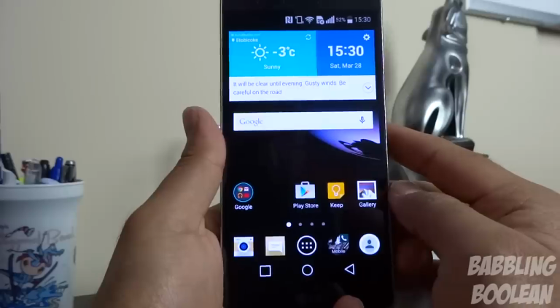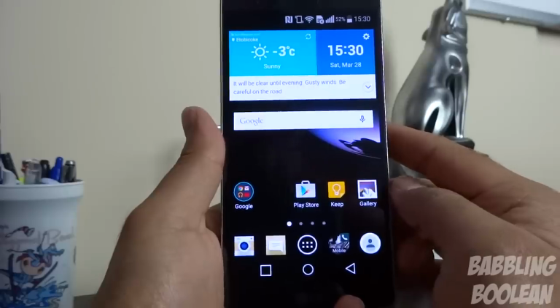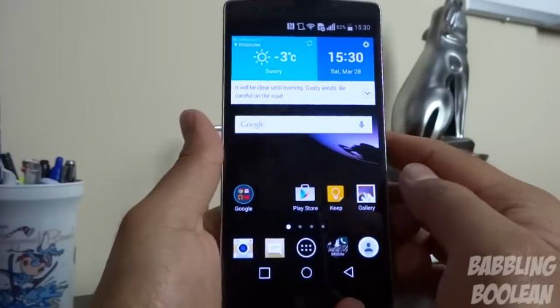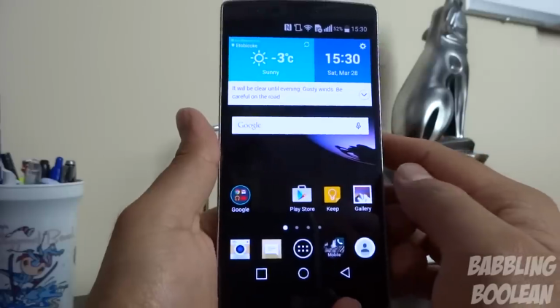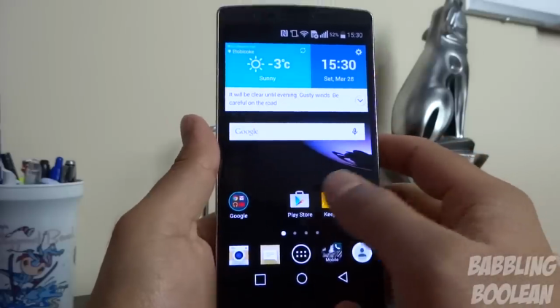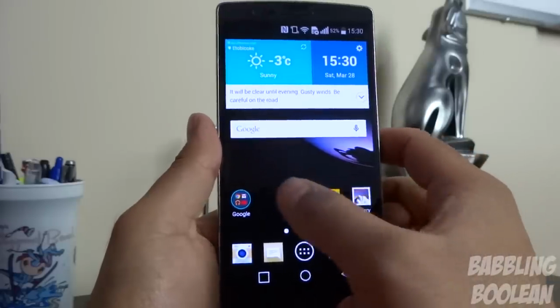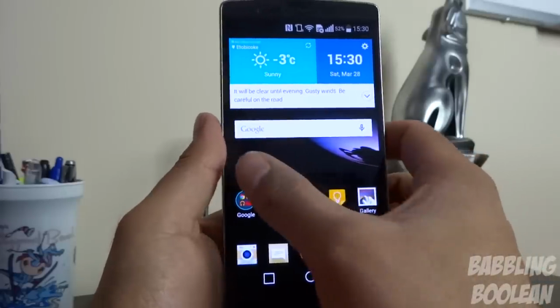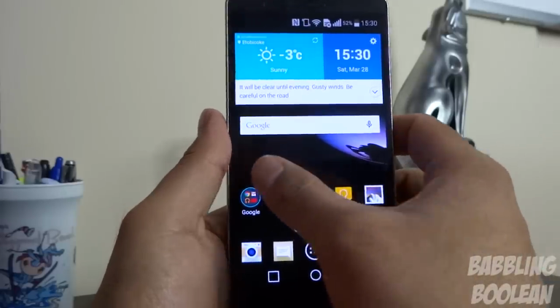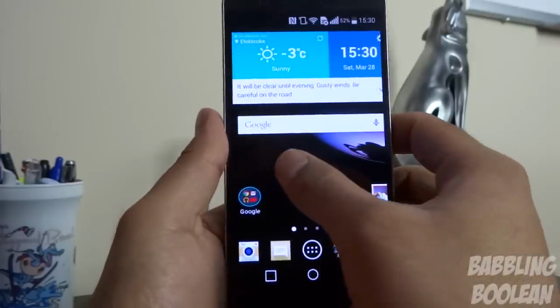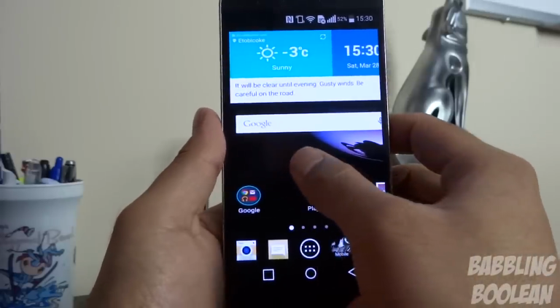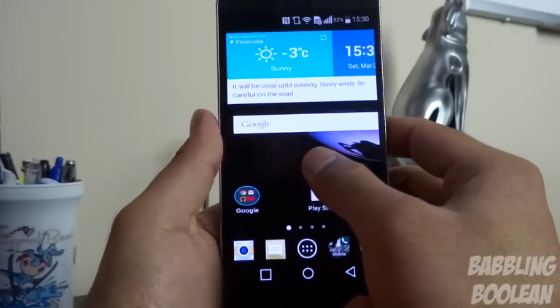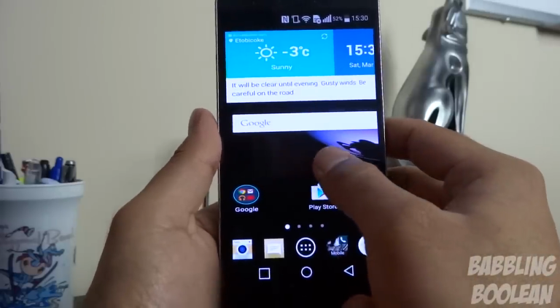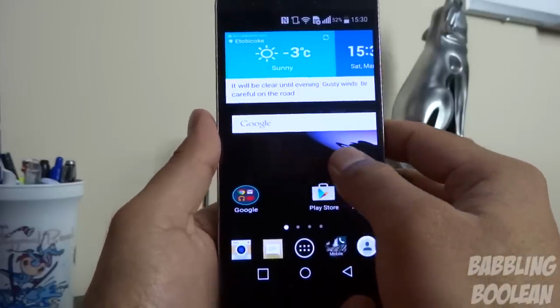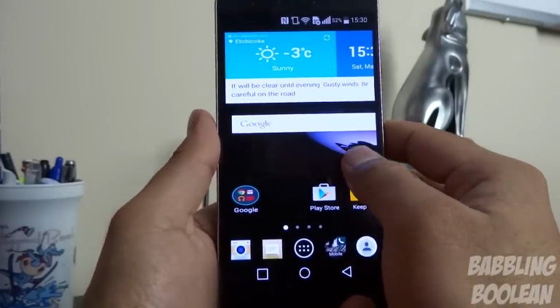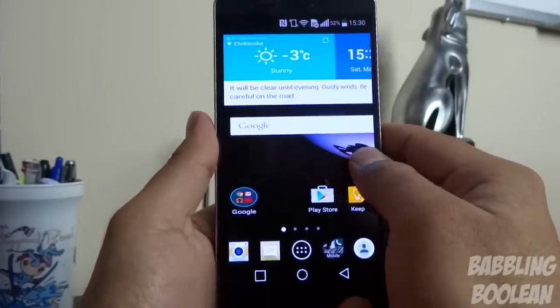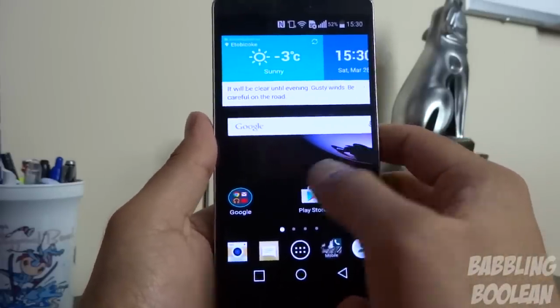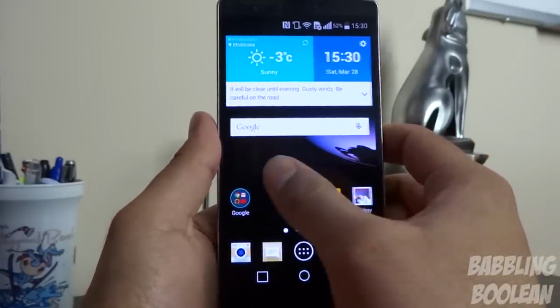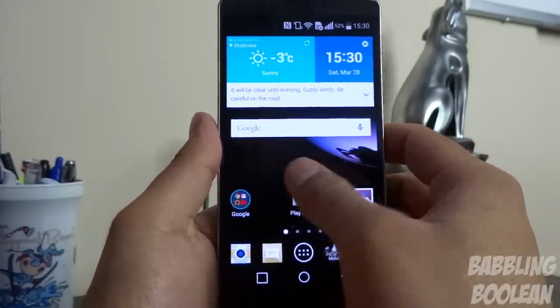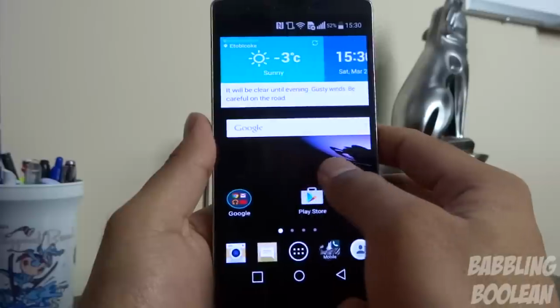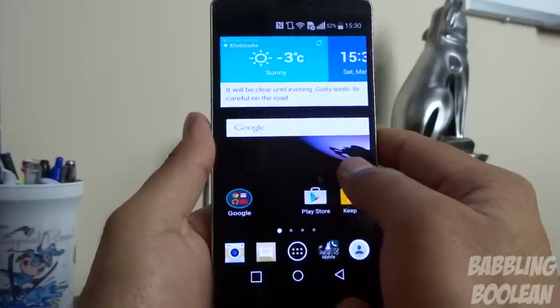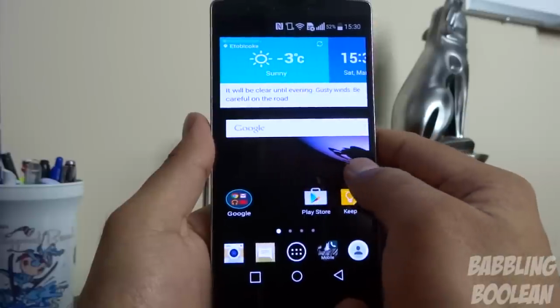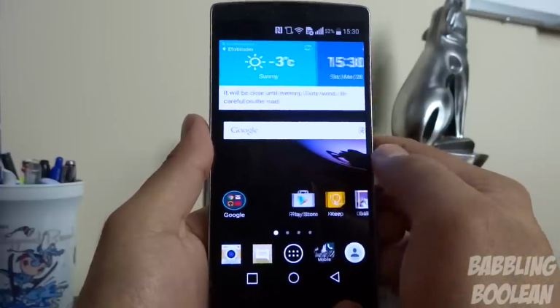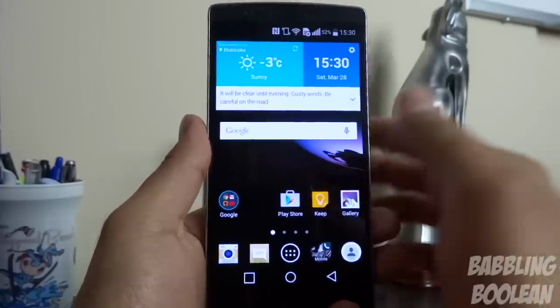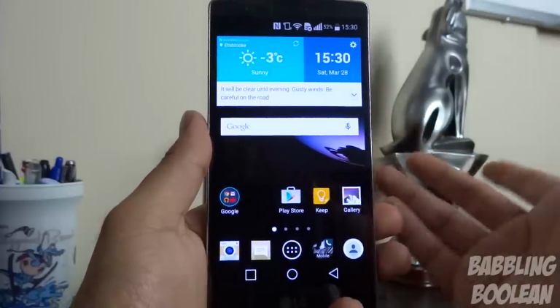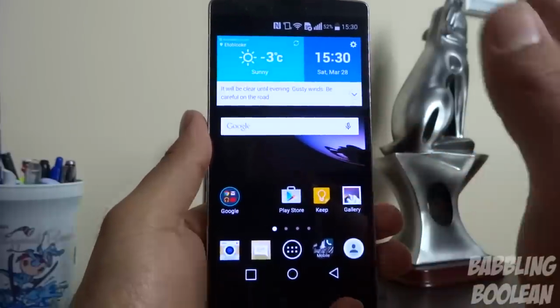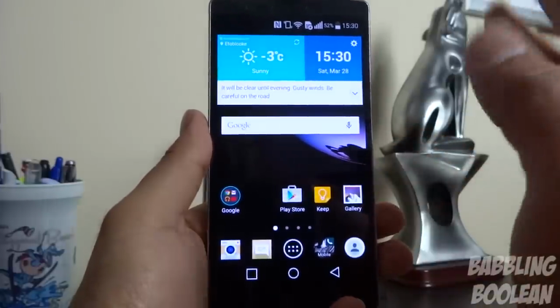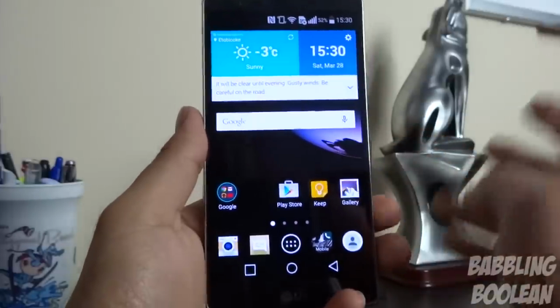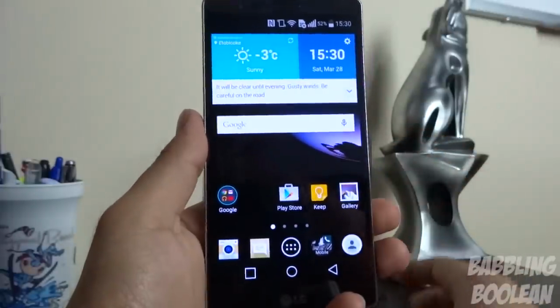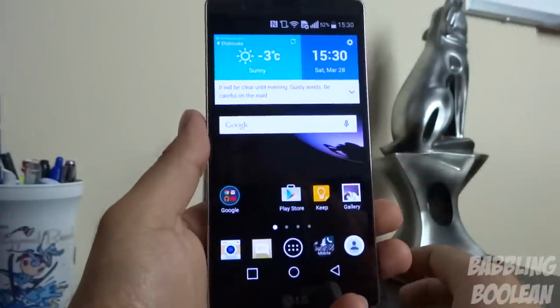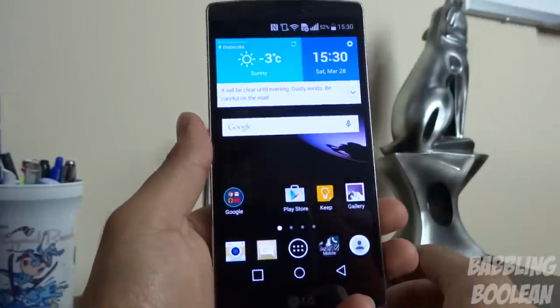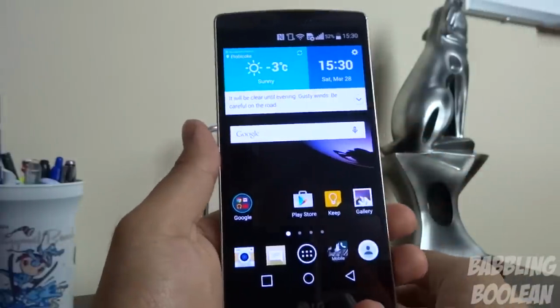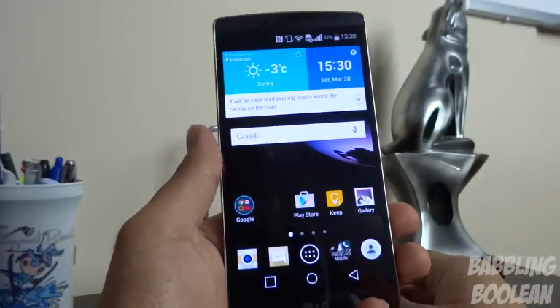One more thing to point out: if you try to go all the way over on the home screen, the screen does start to stretch, which is kind of a neat little gimmick.